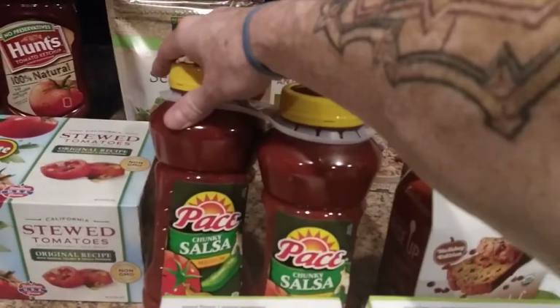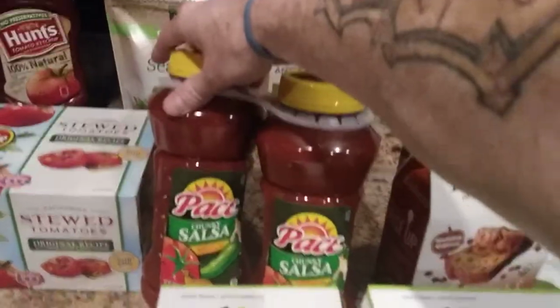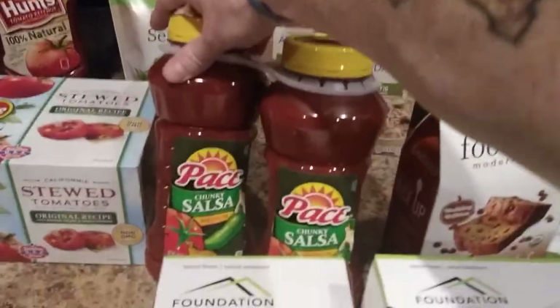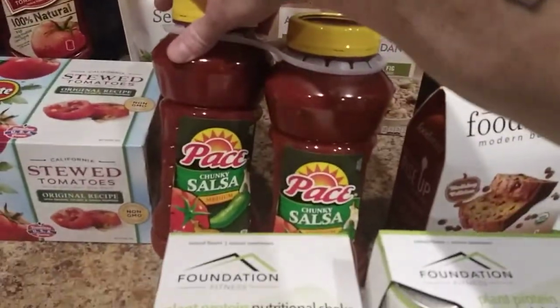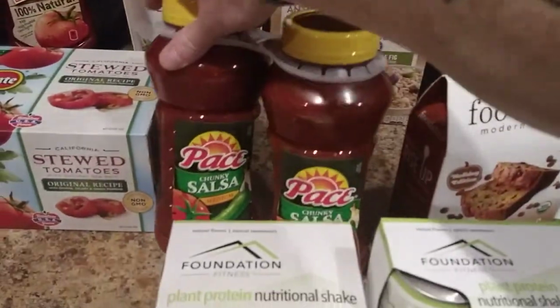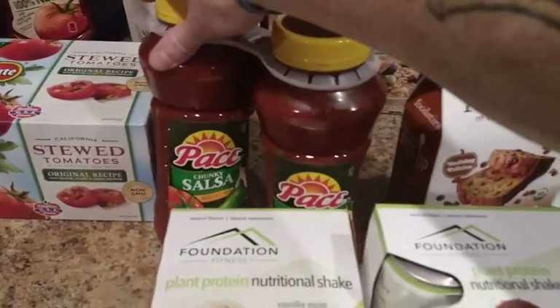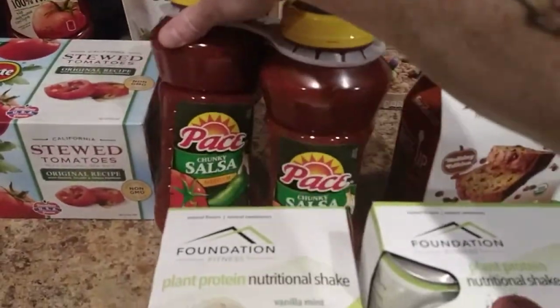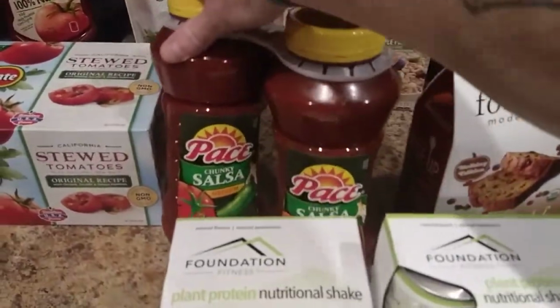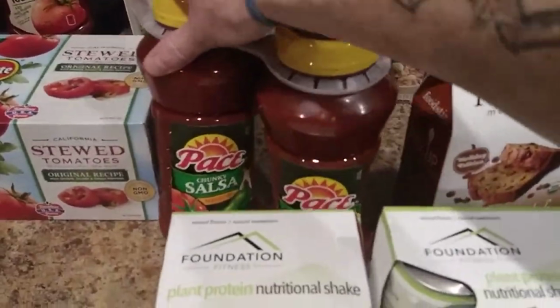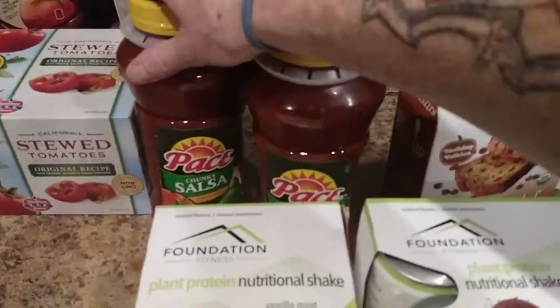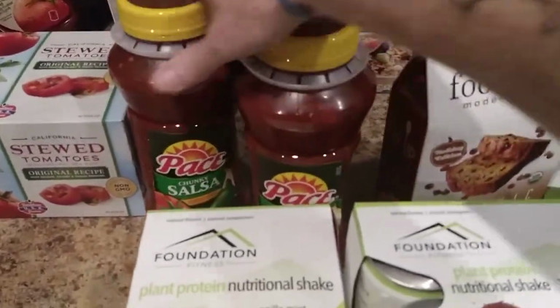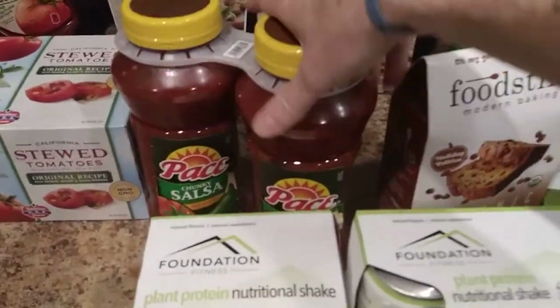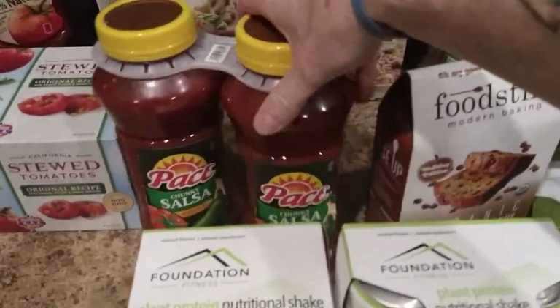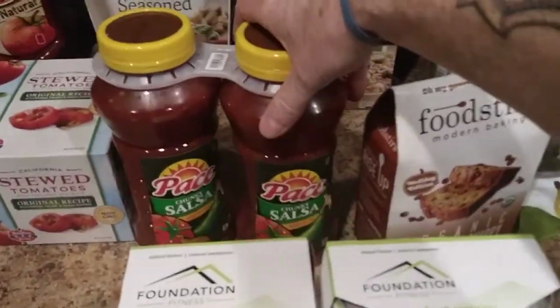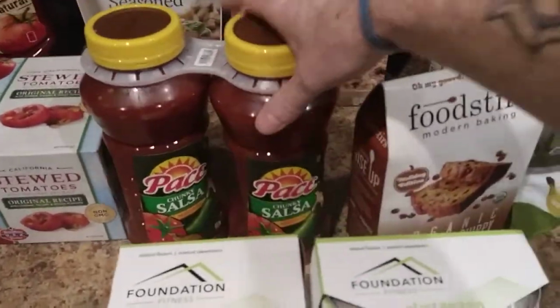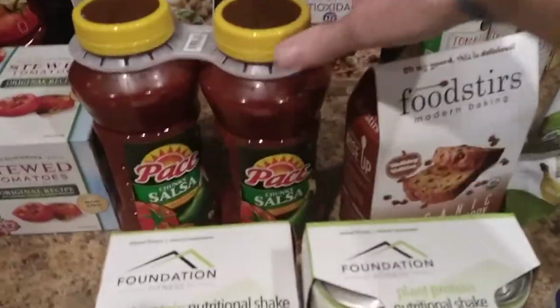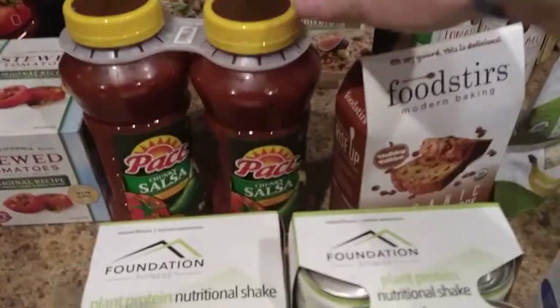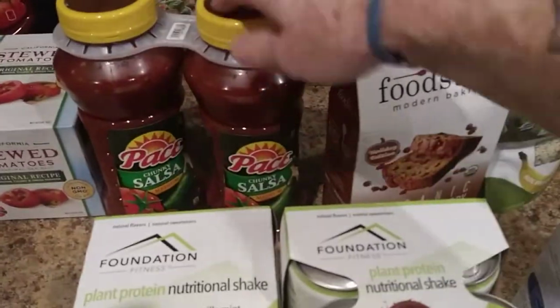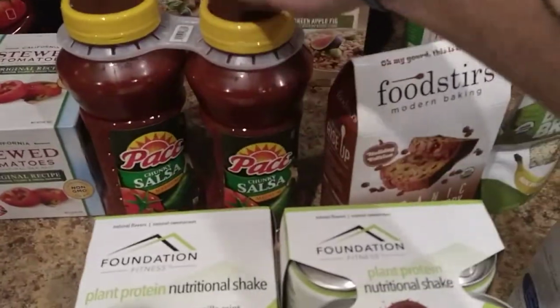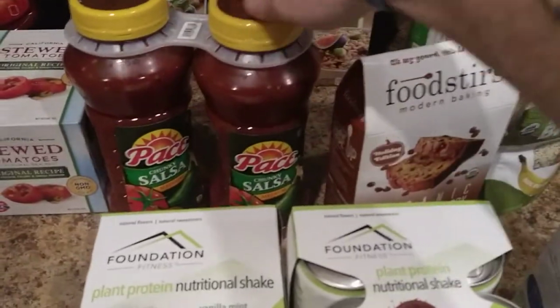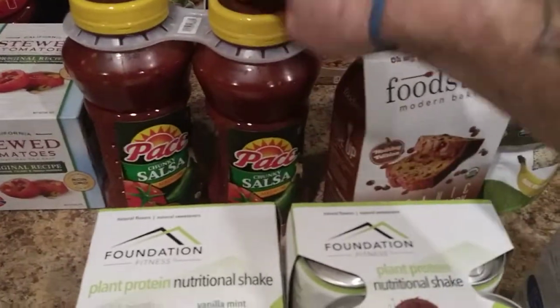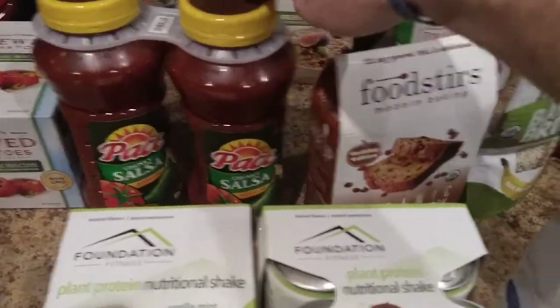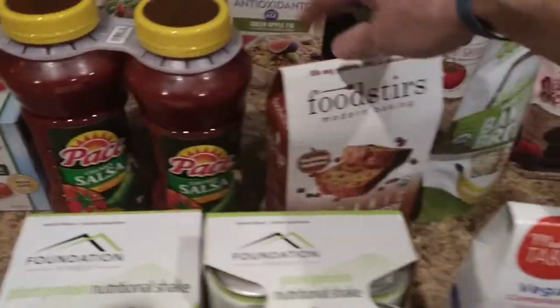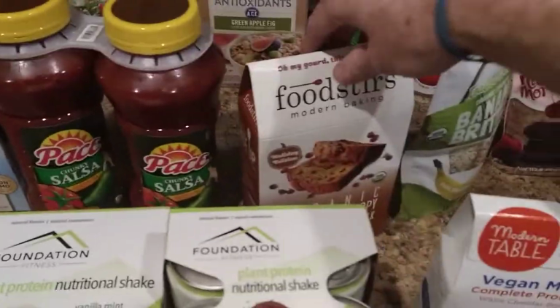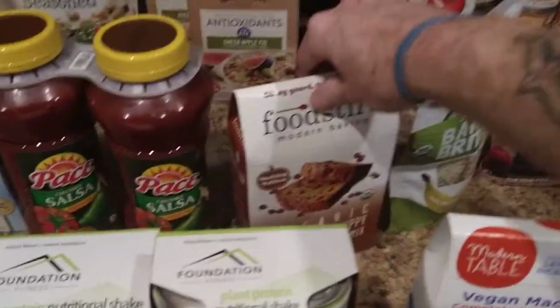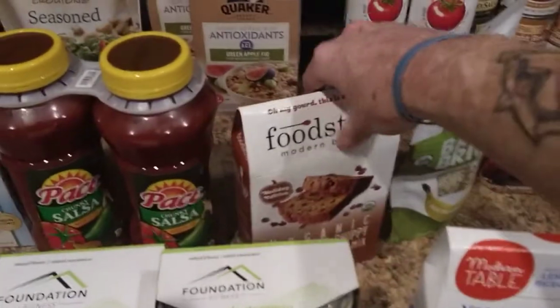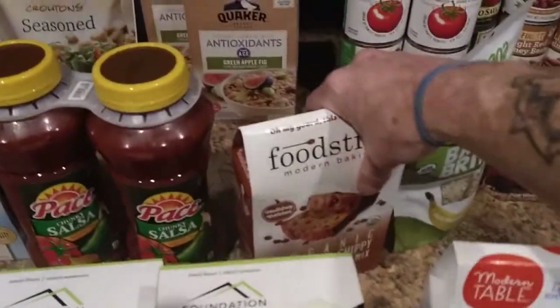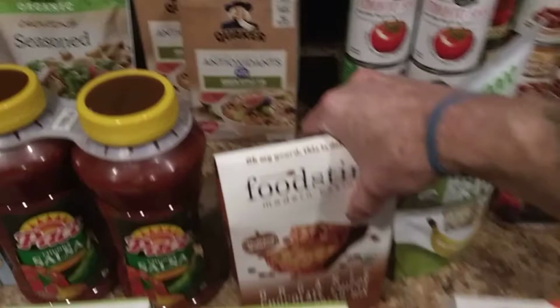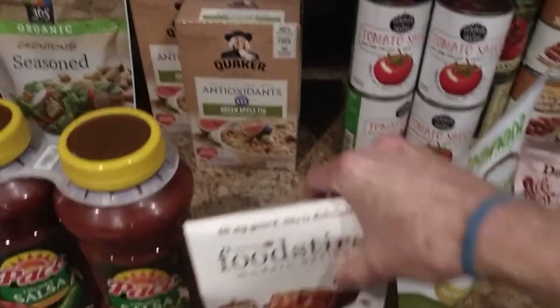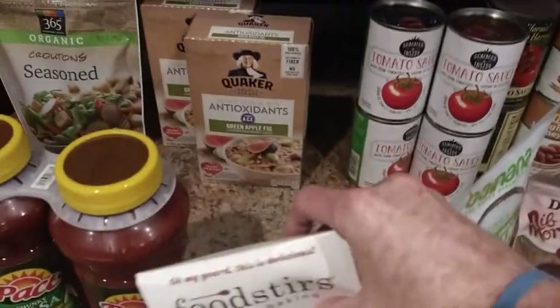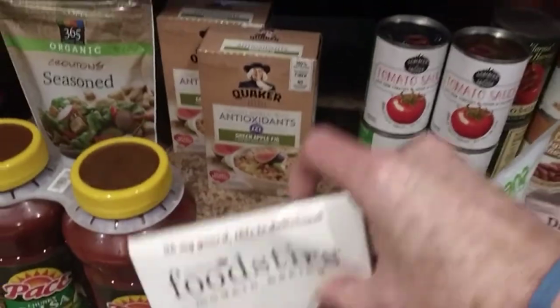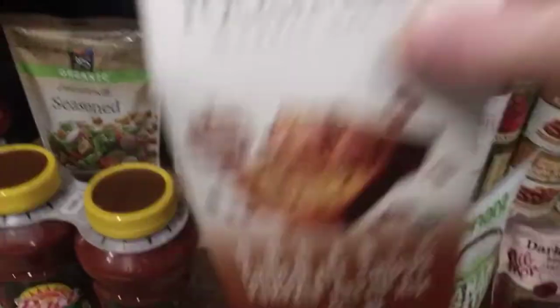Just some salsa. They were a good price — I don't remember how much it was, but it was a good price for those.